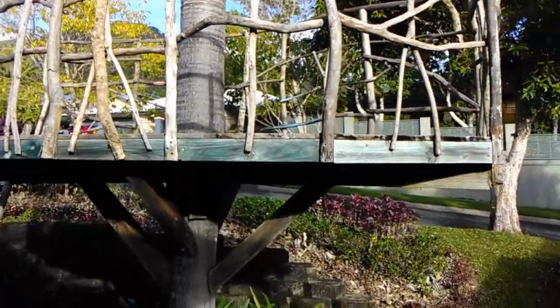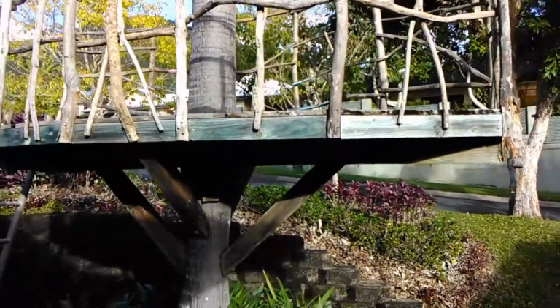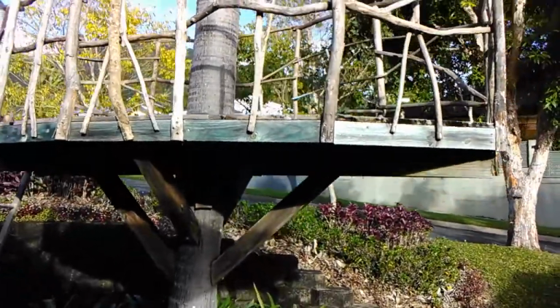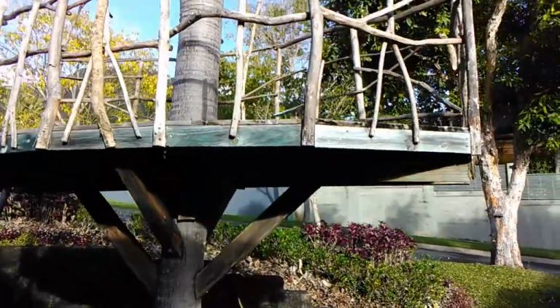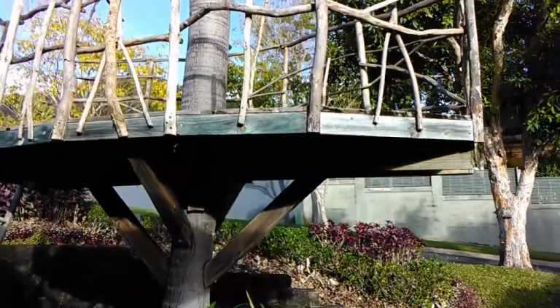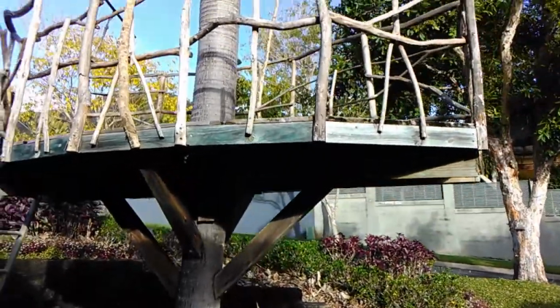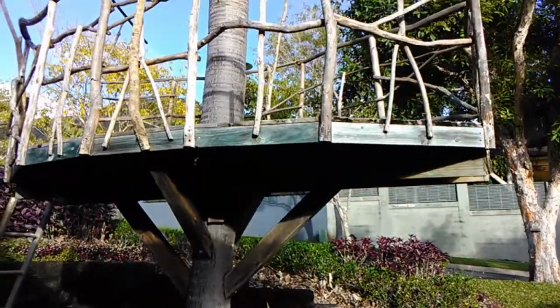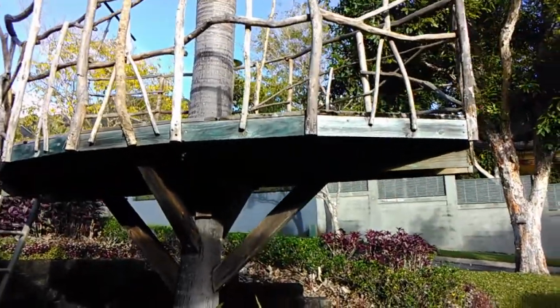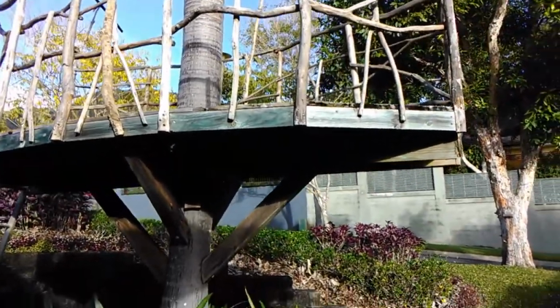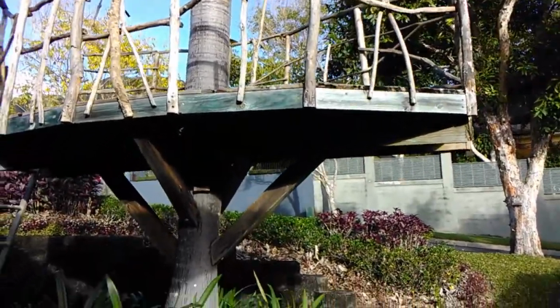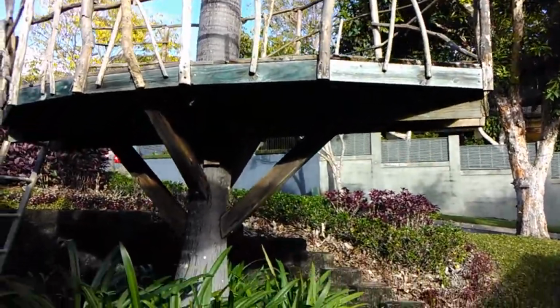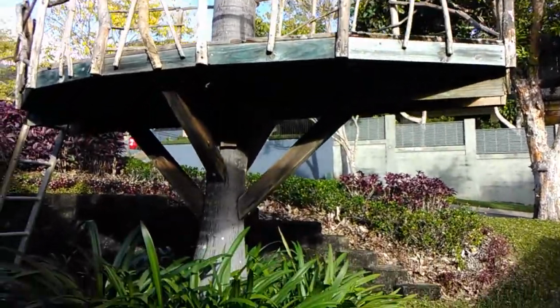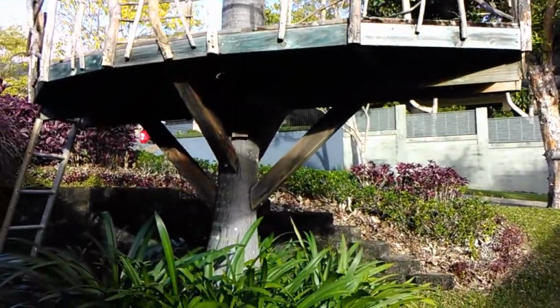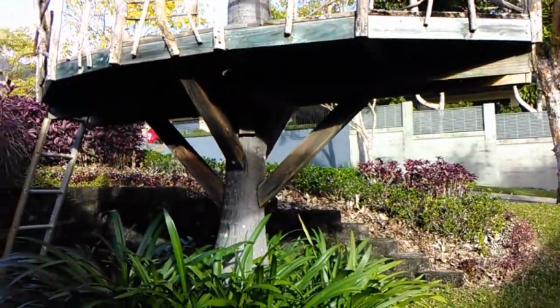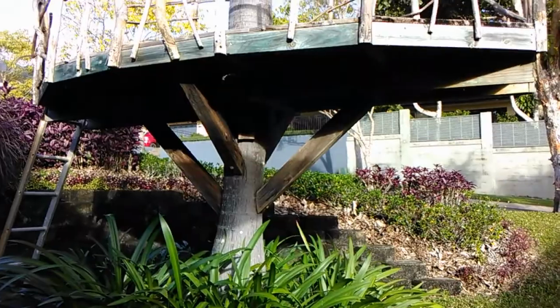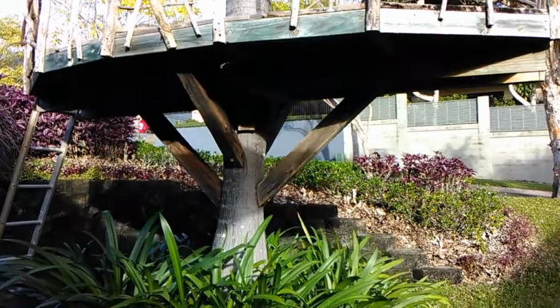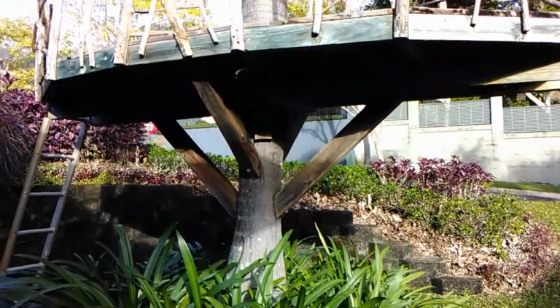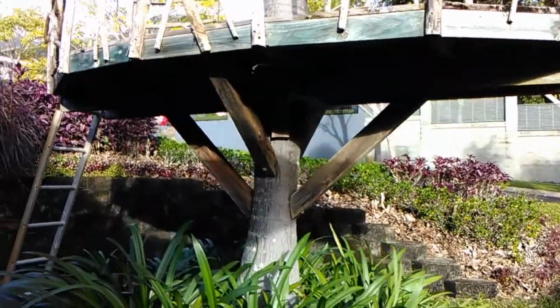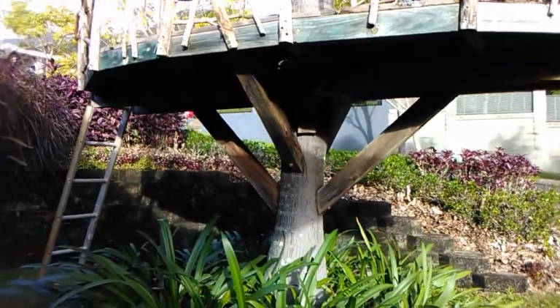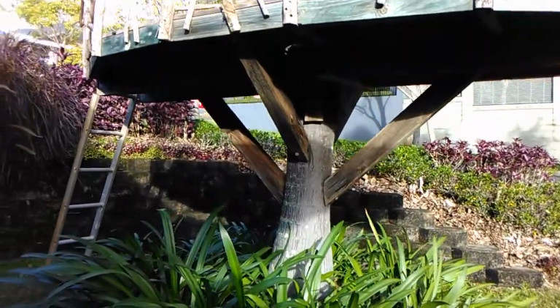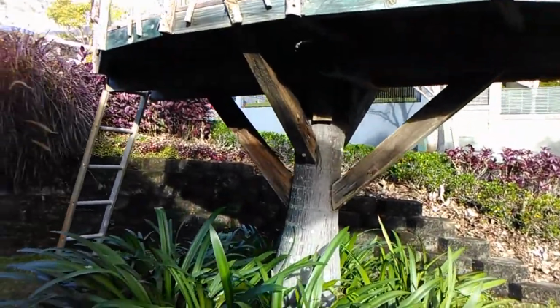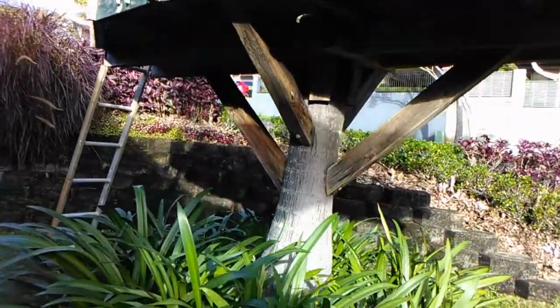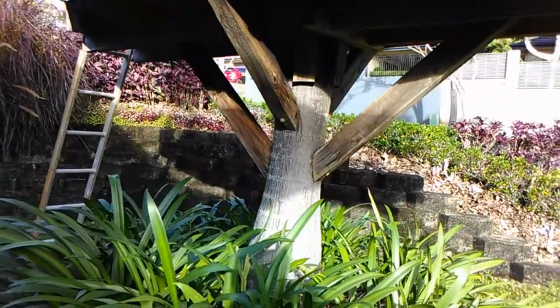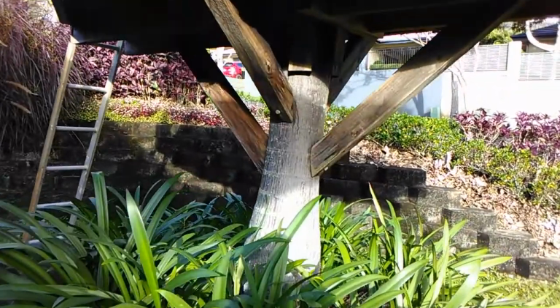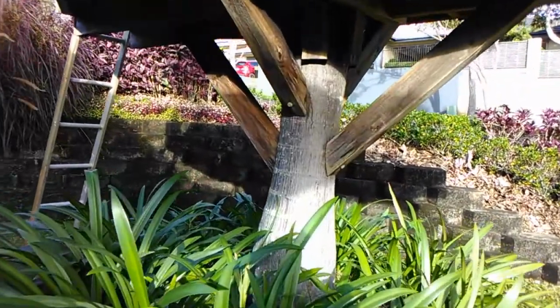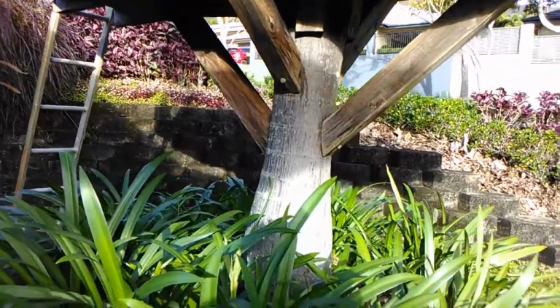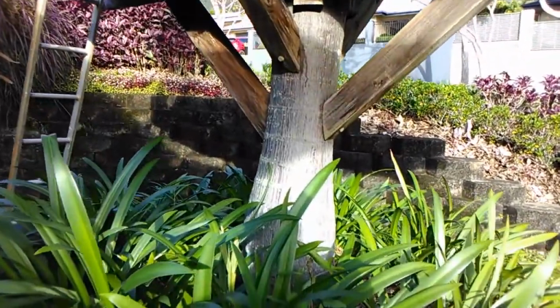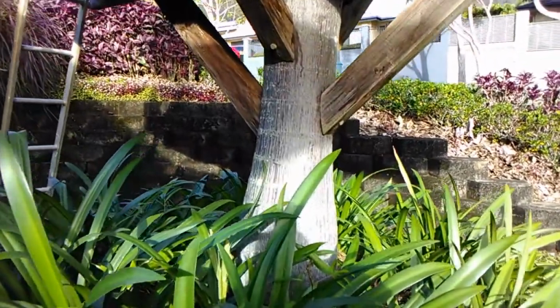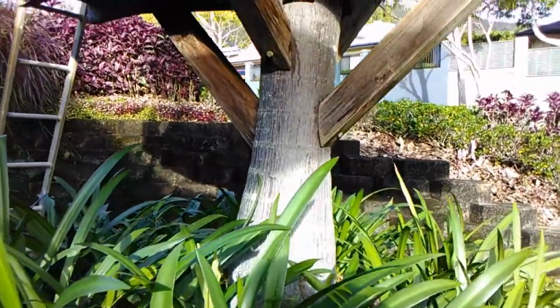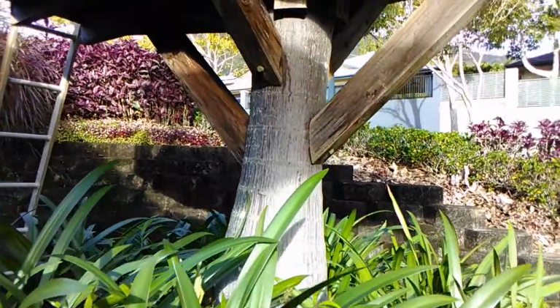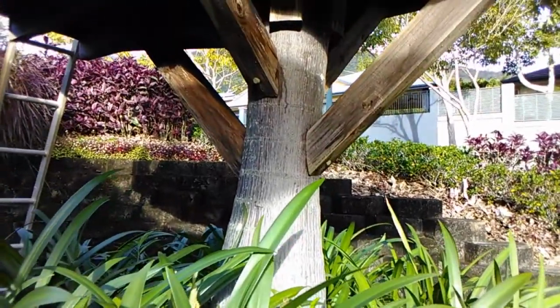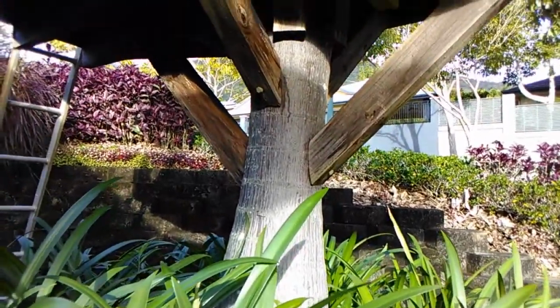It's a foxtail palm, a native Australian palm that was only discovered in the 1980s.